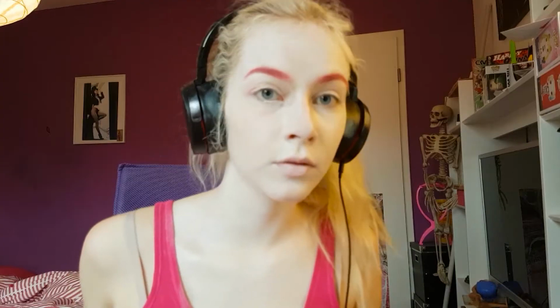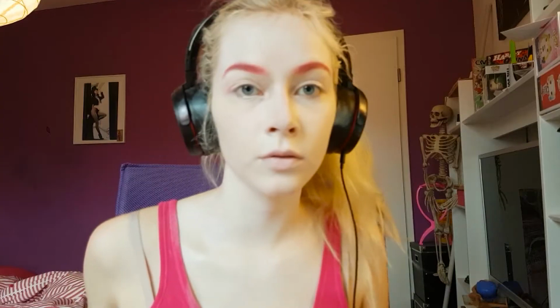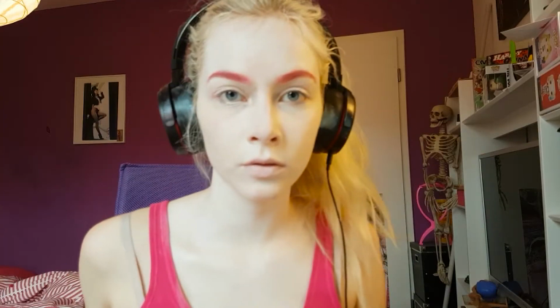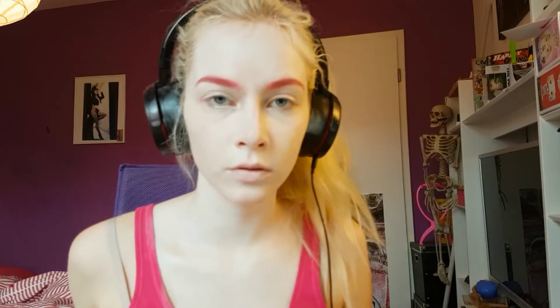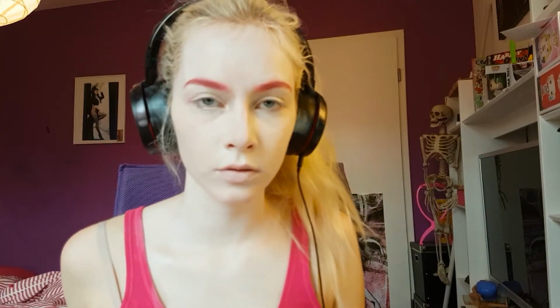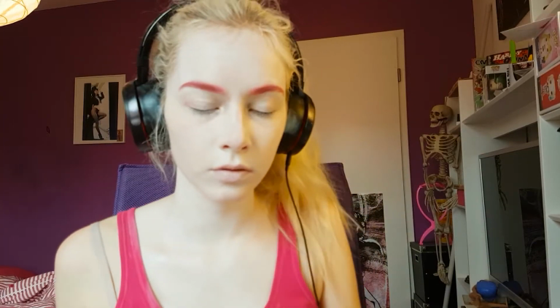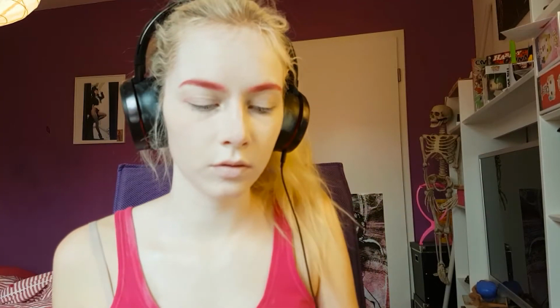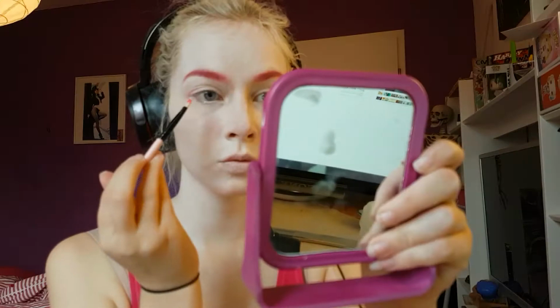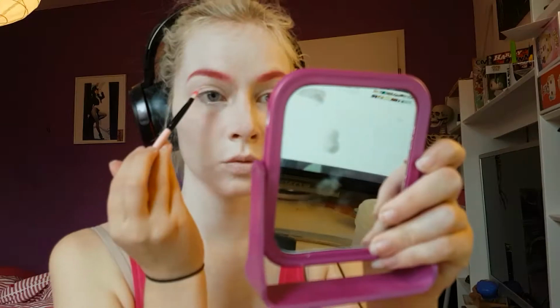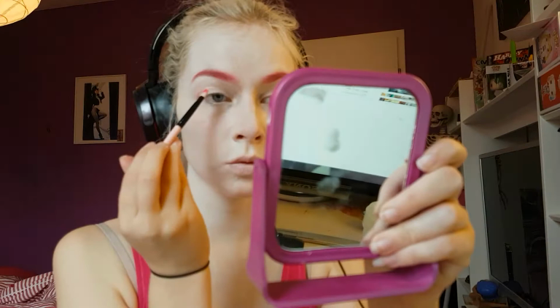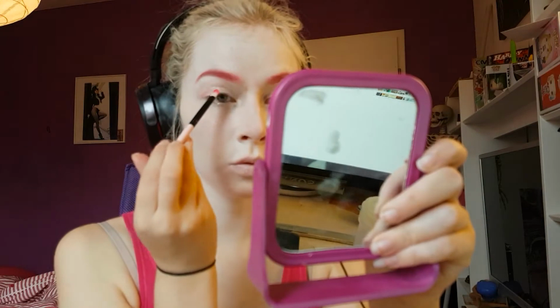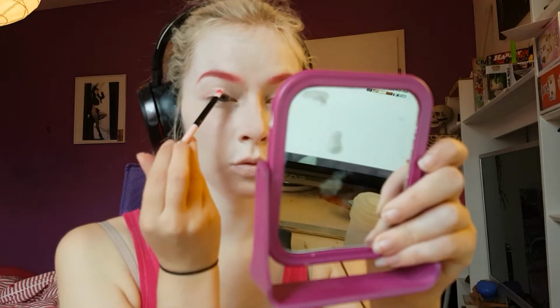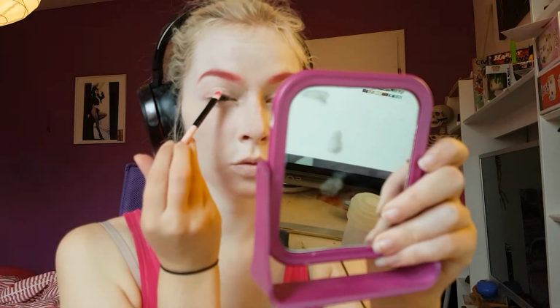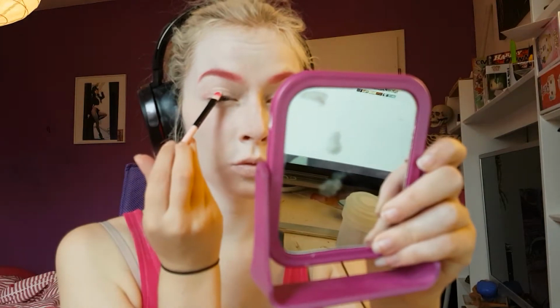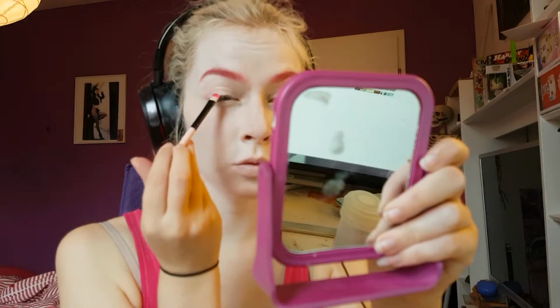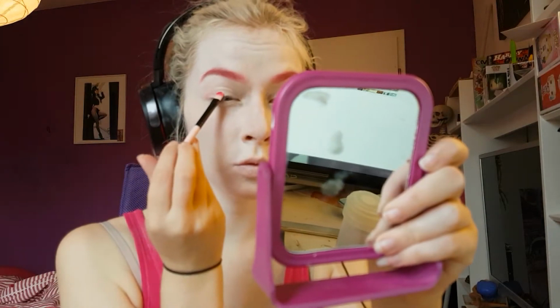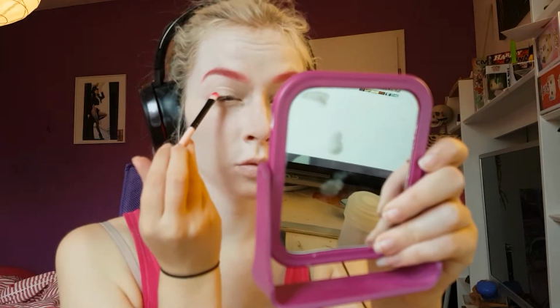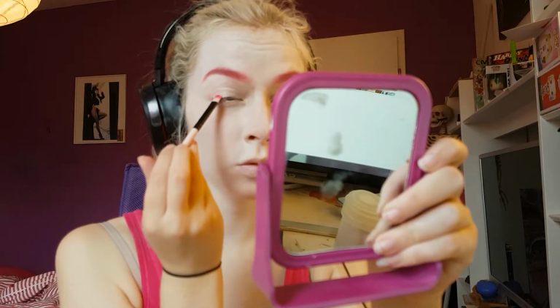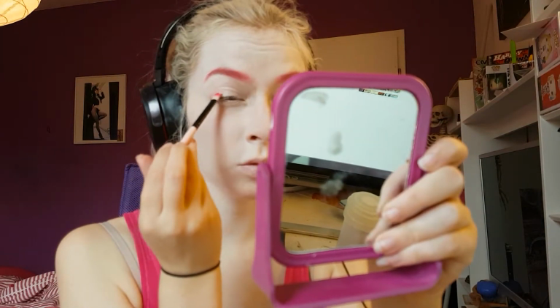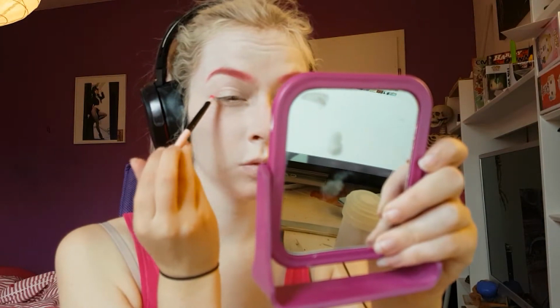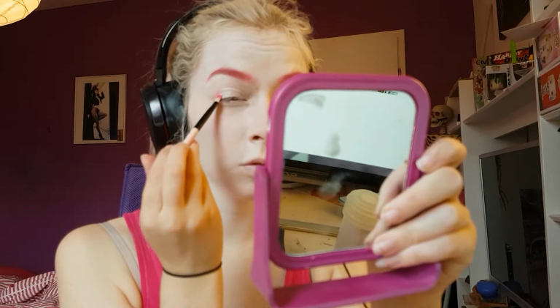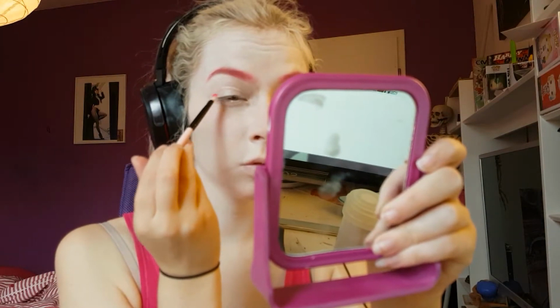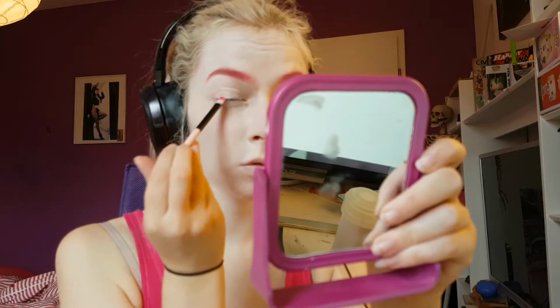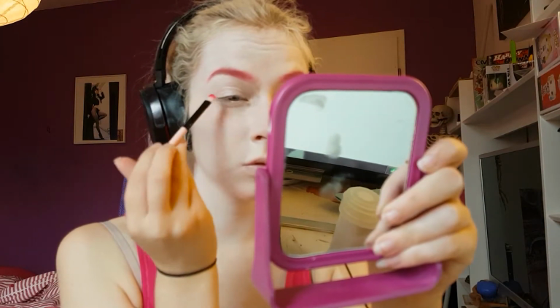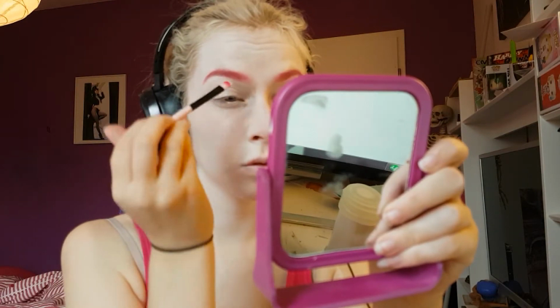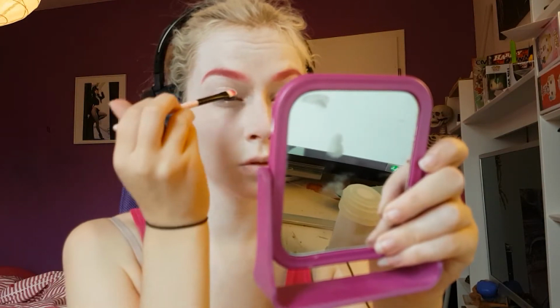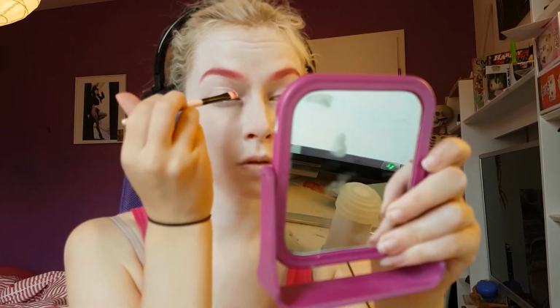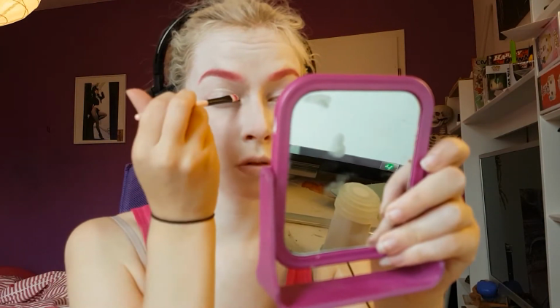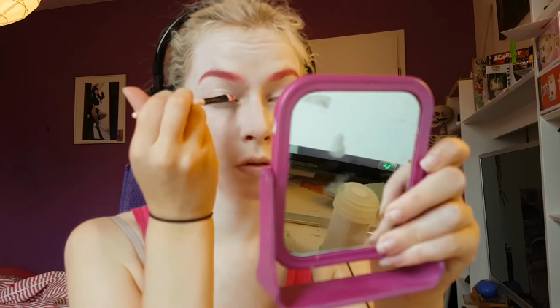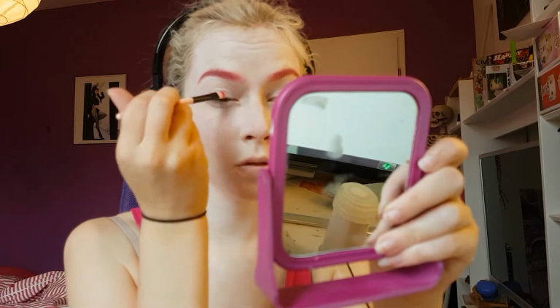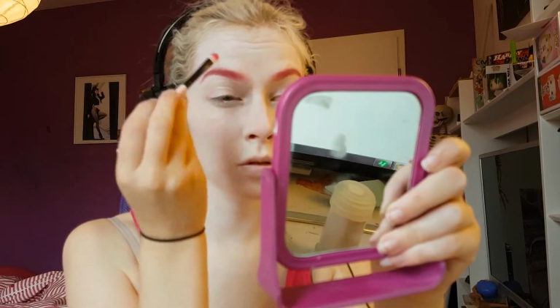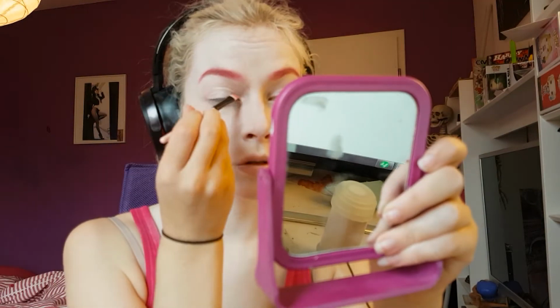Once I'm done with my brows I'm moving on to the eyeshadow, starting by taking a white eyeshadow and putting that all over my eyelid.